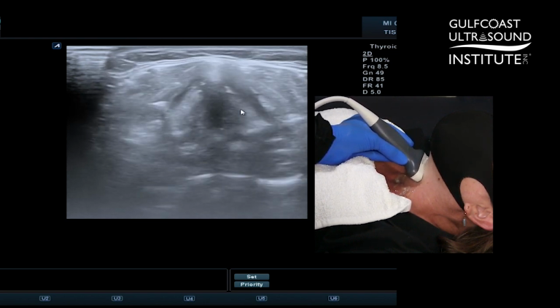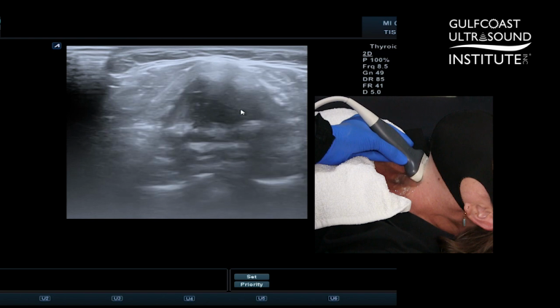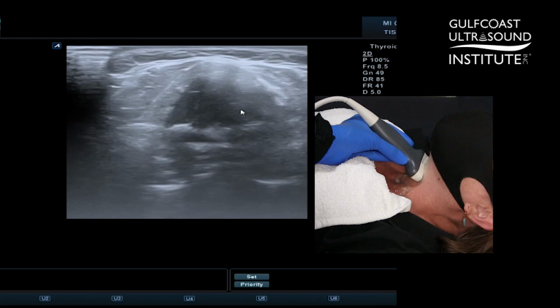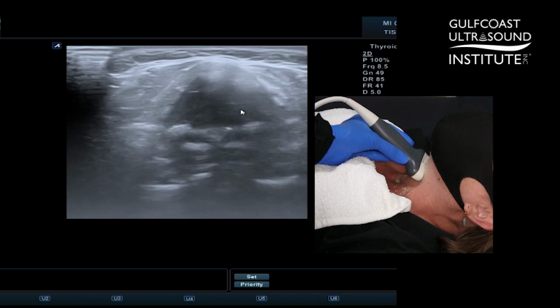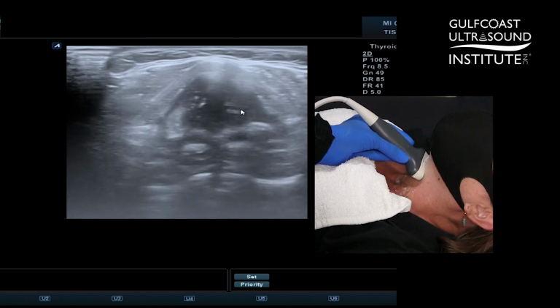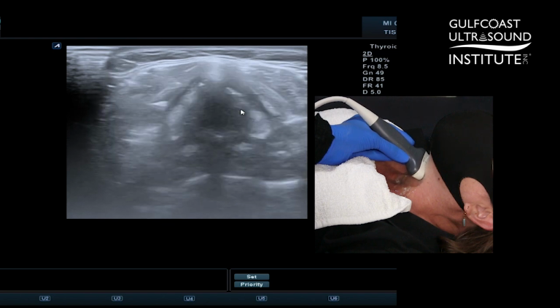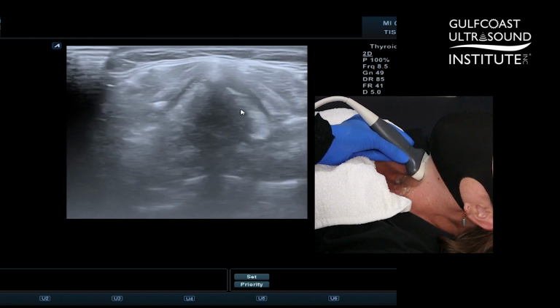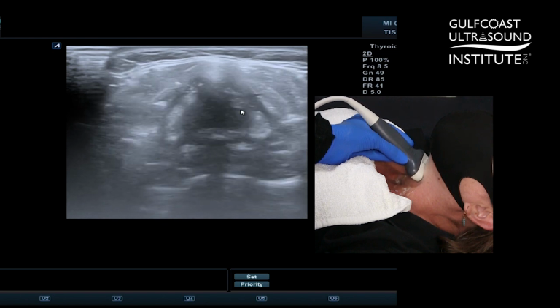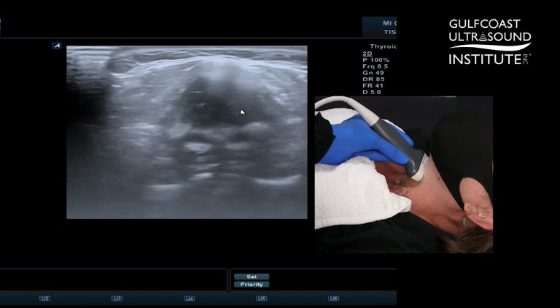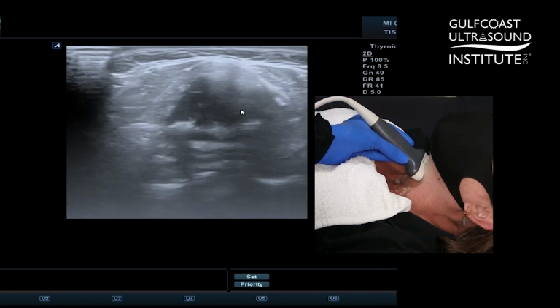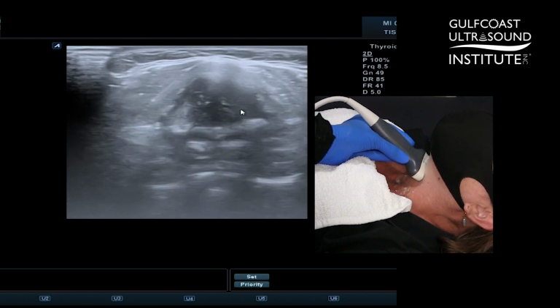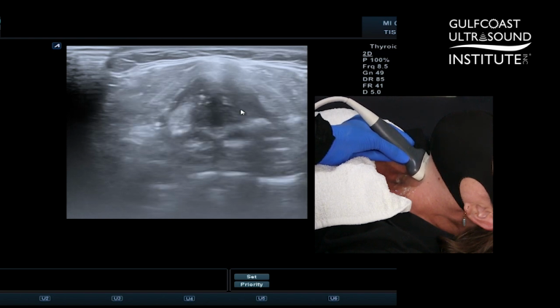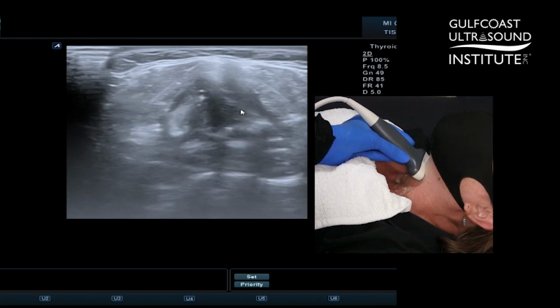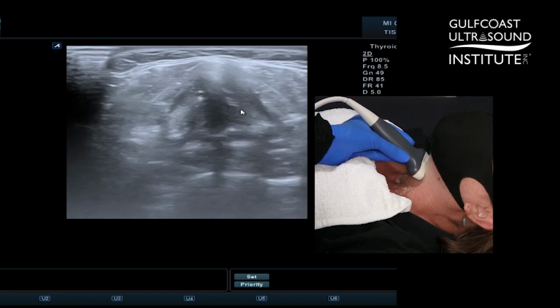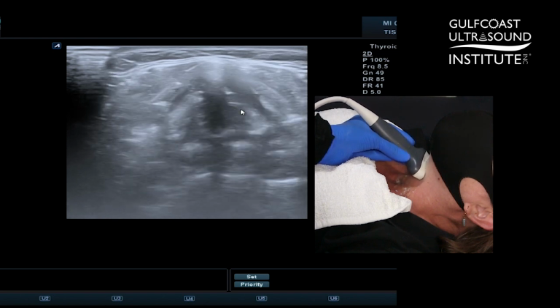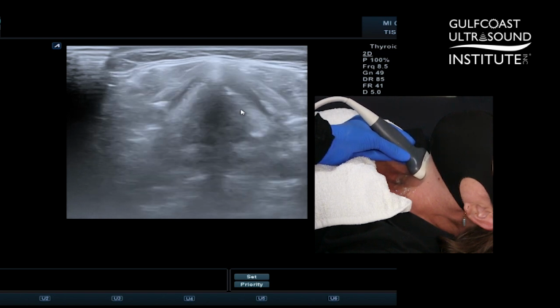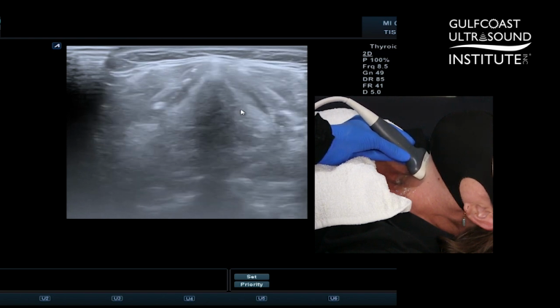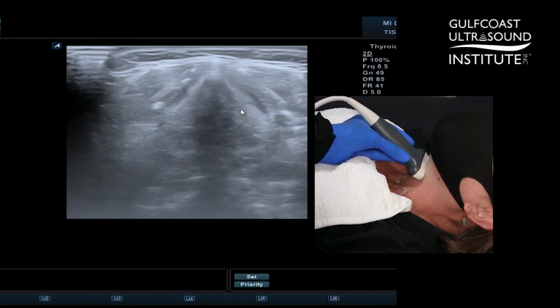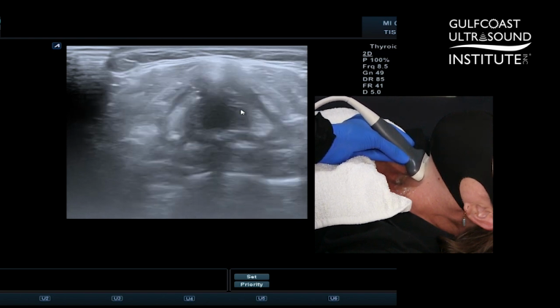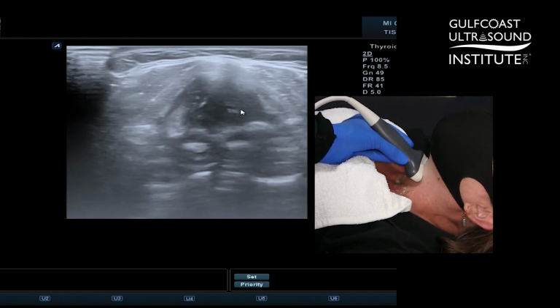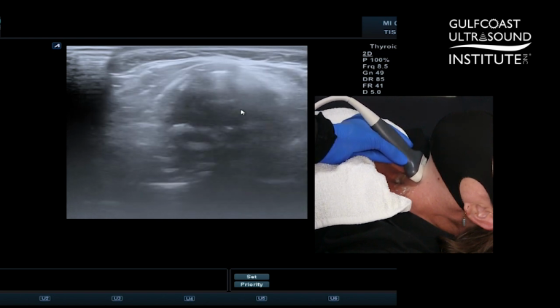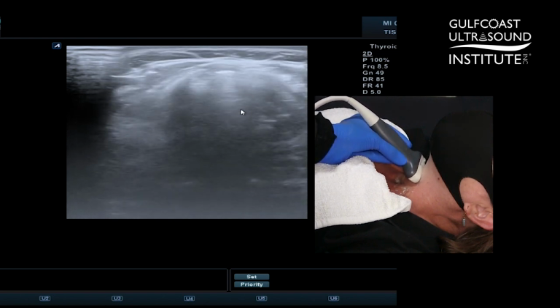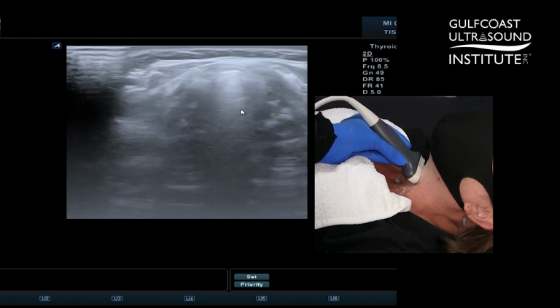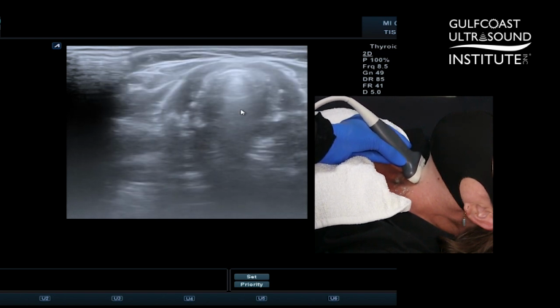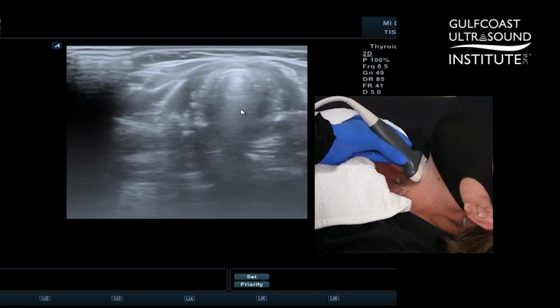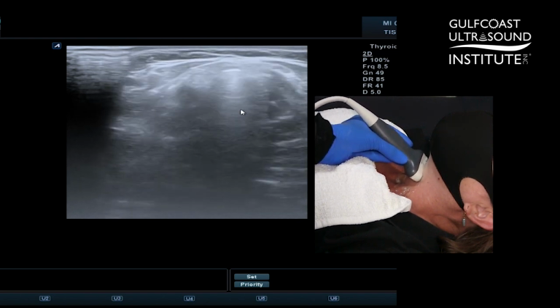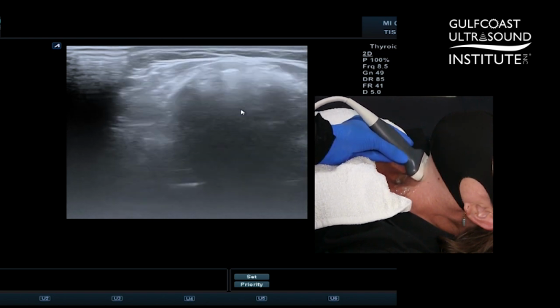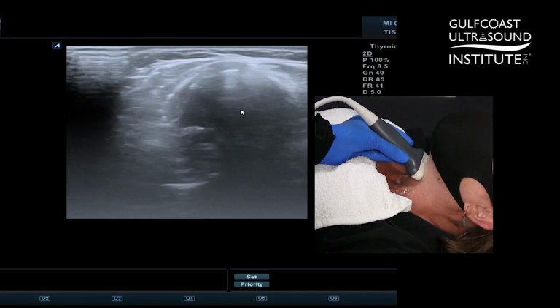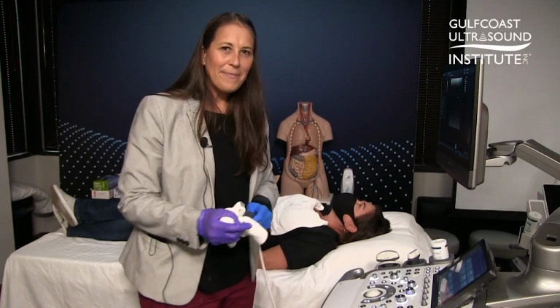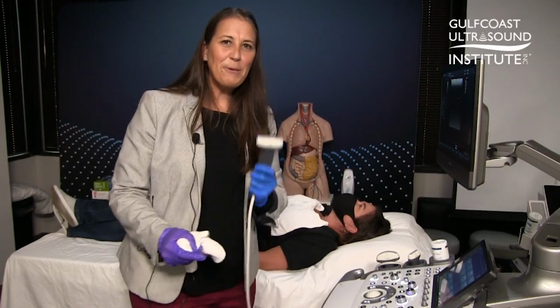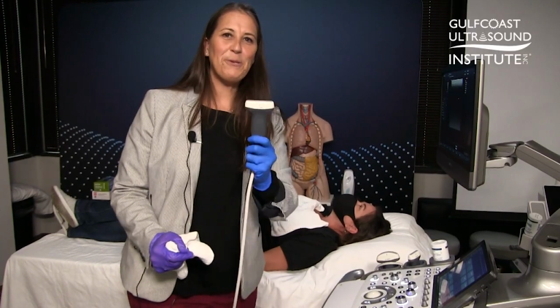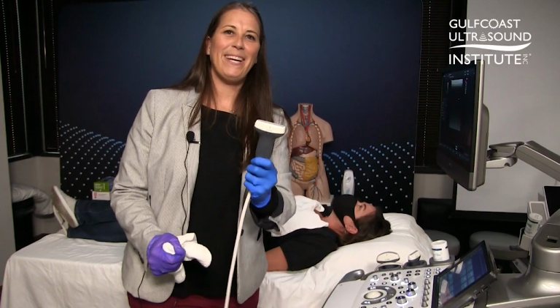So this is vocal fold ultrasound and this is your hot tip for the day. Now you try.